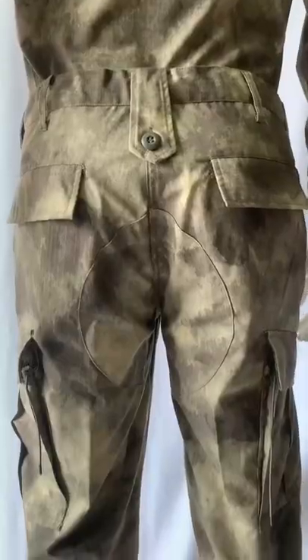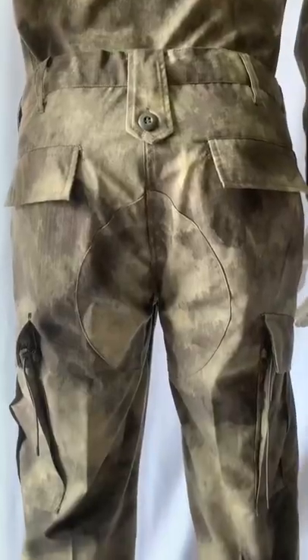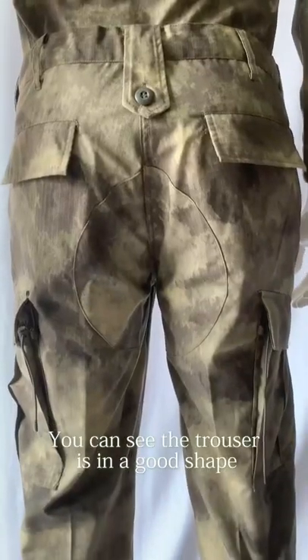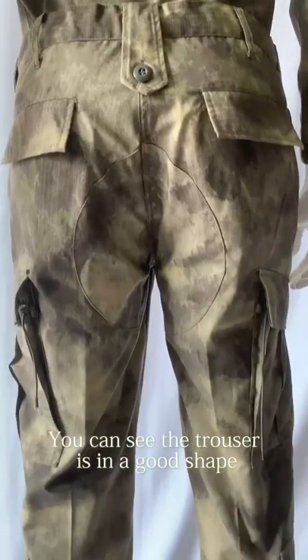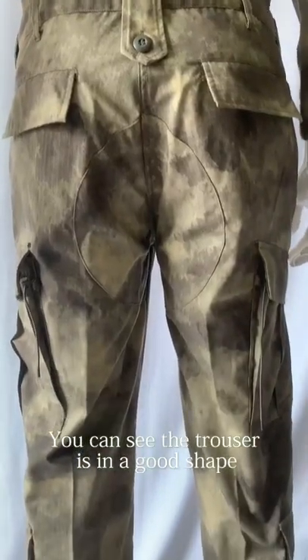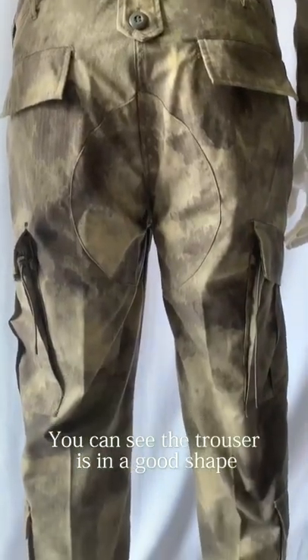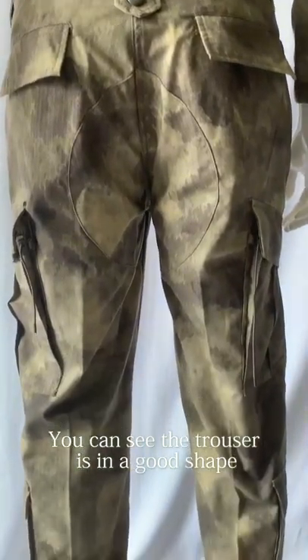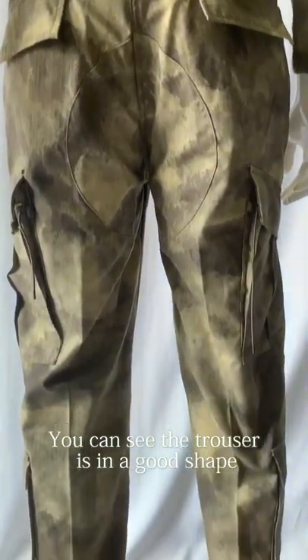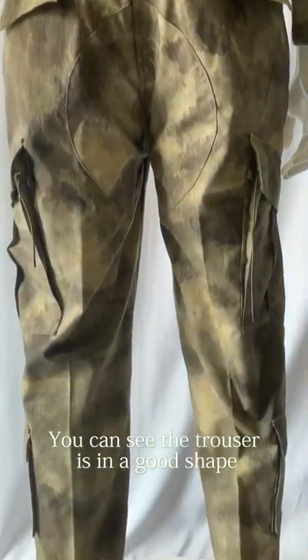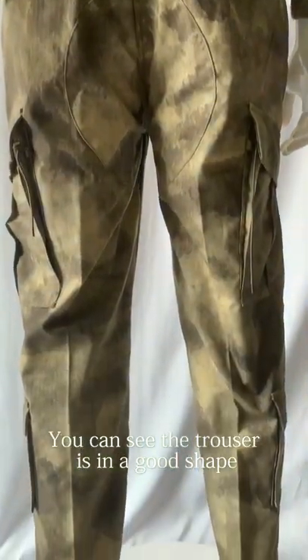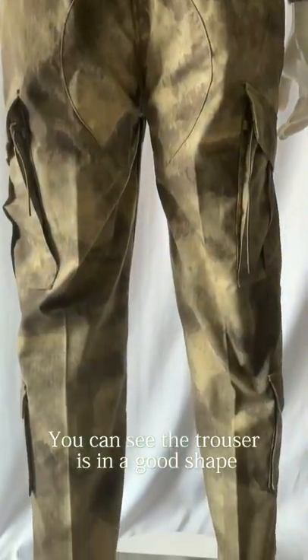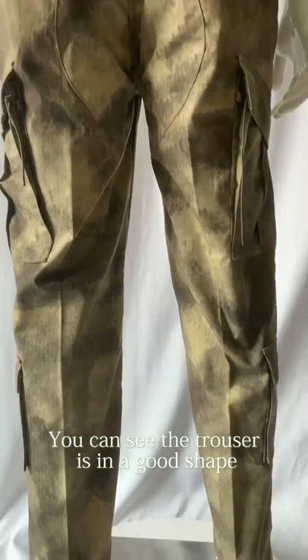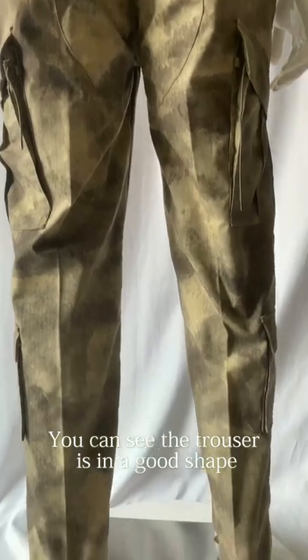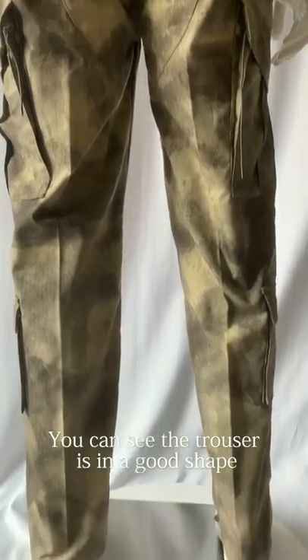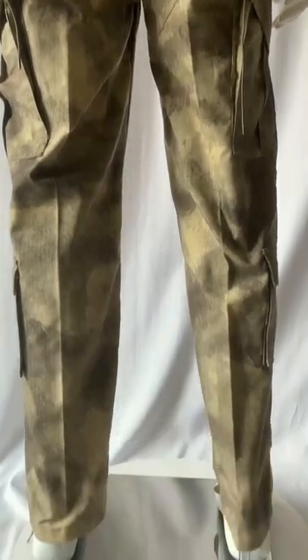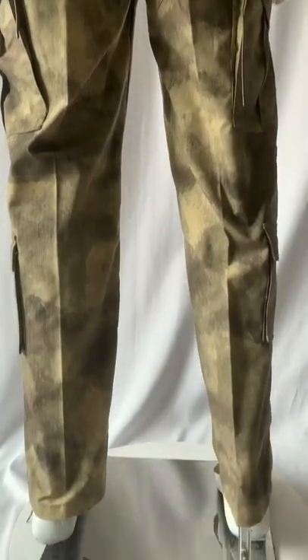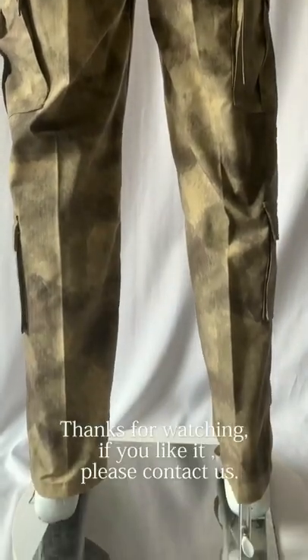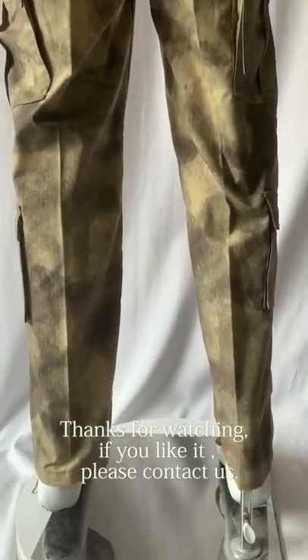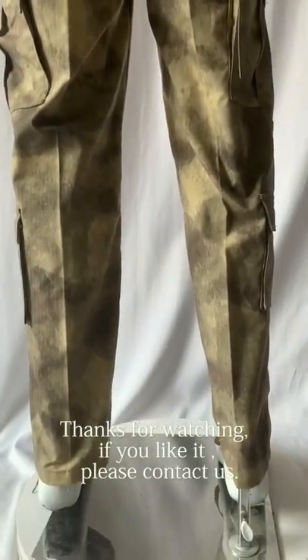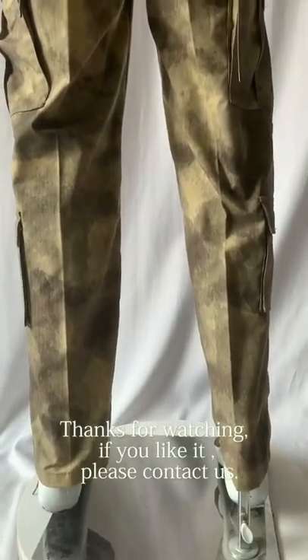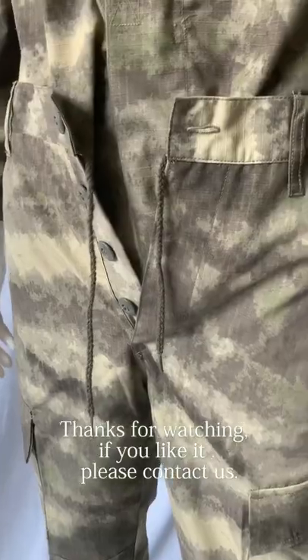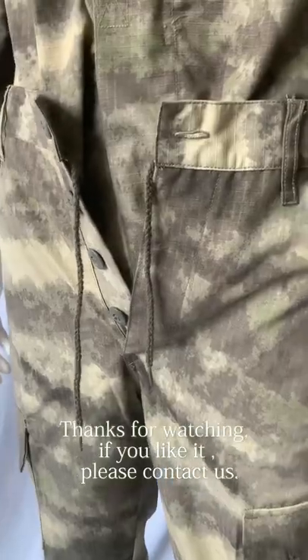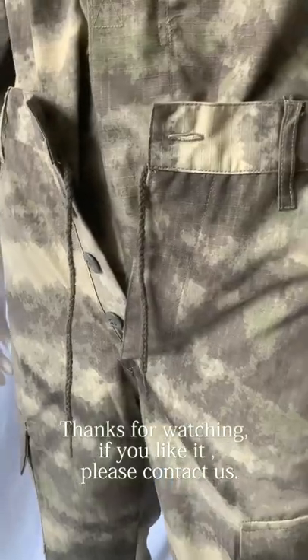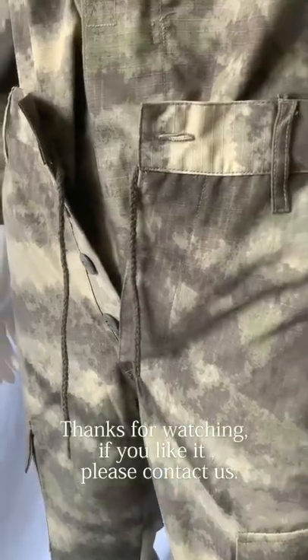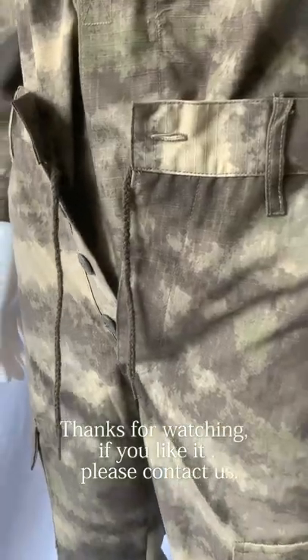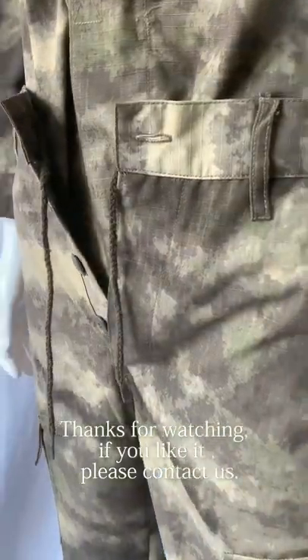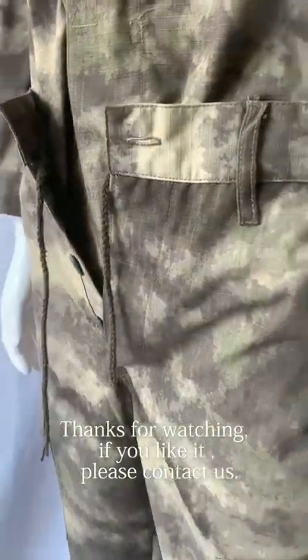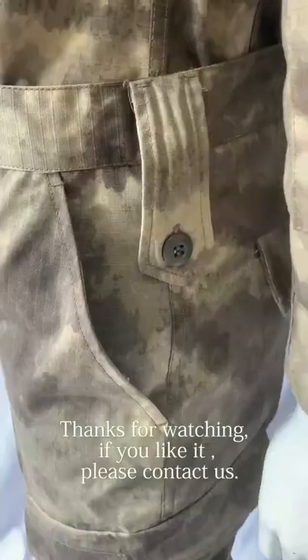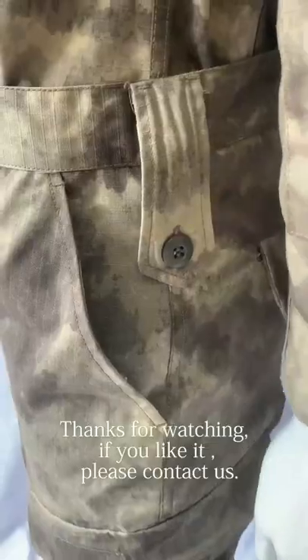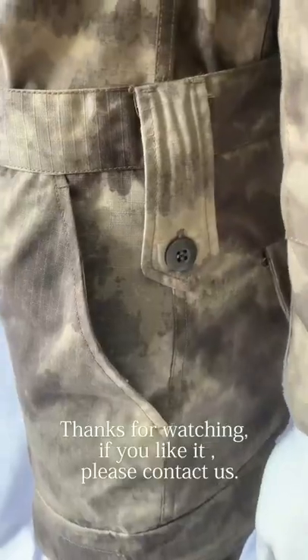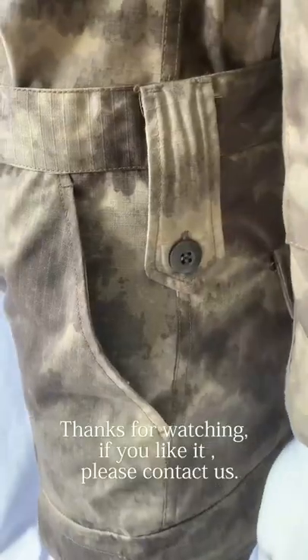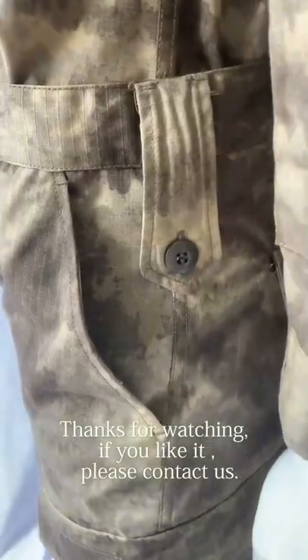You can see the trouser is in a good shape. If you like it, please contact us.